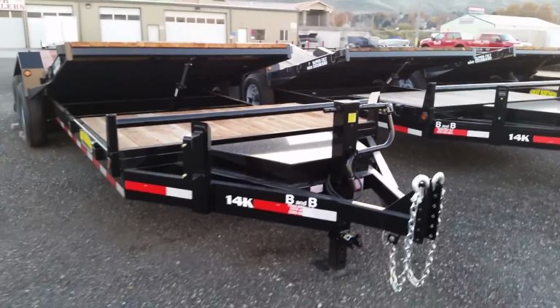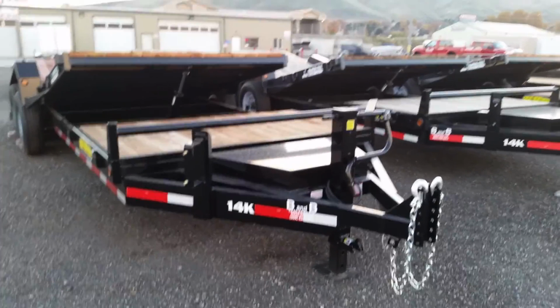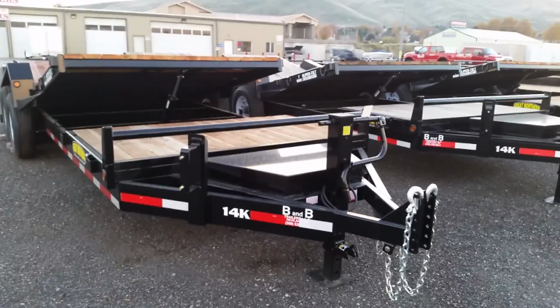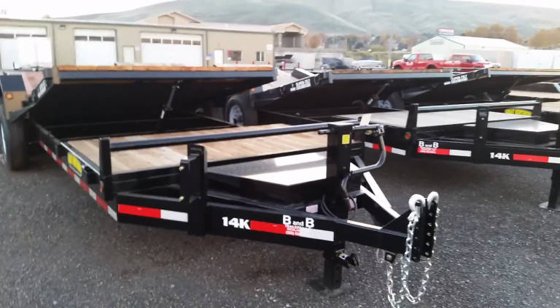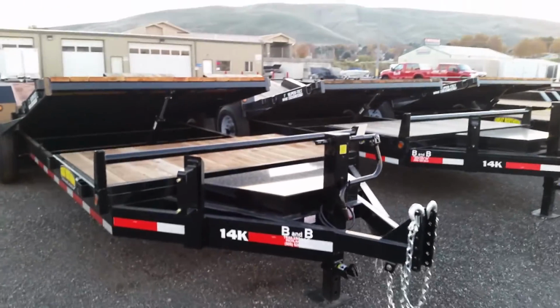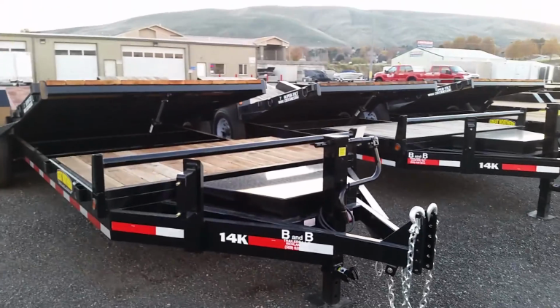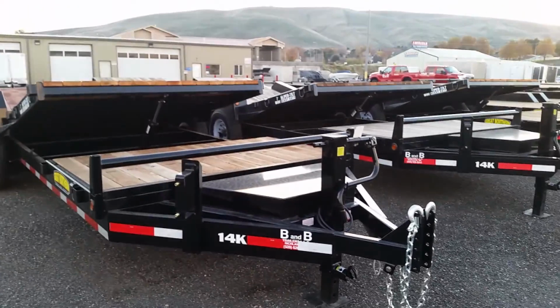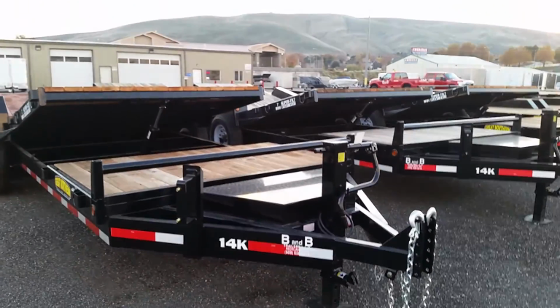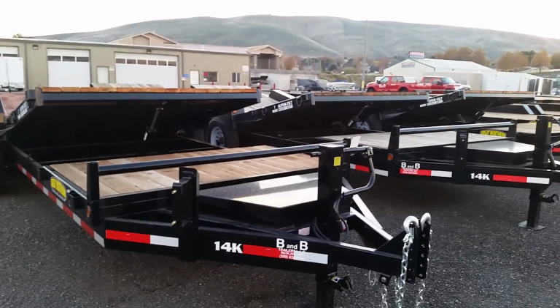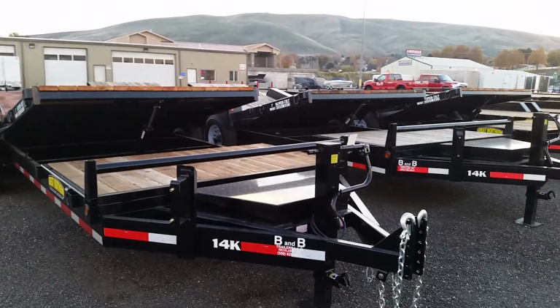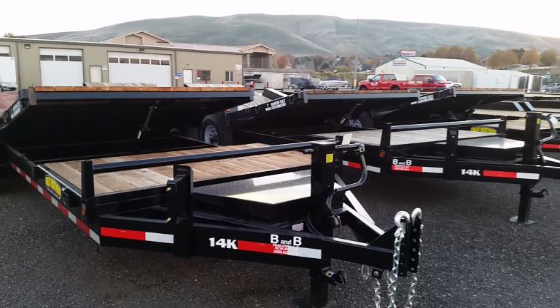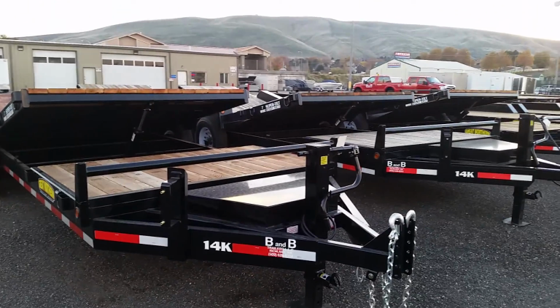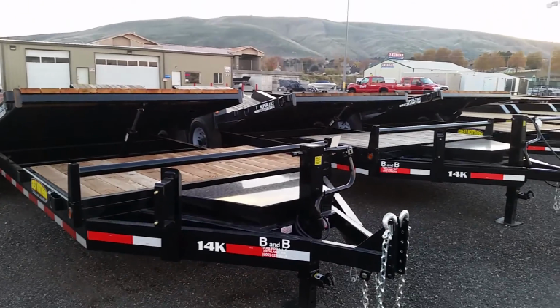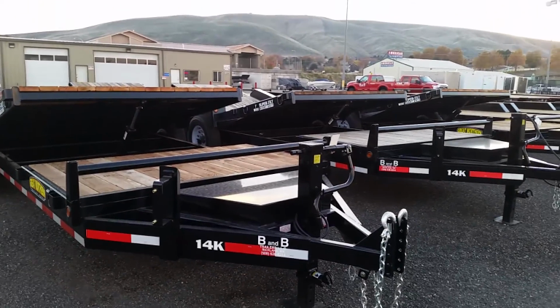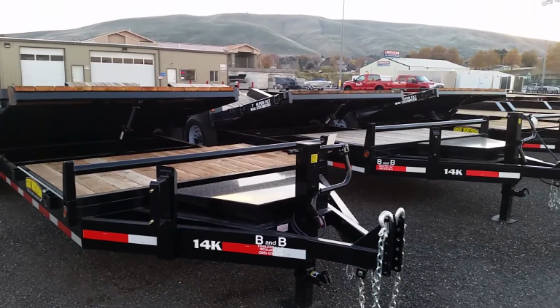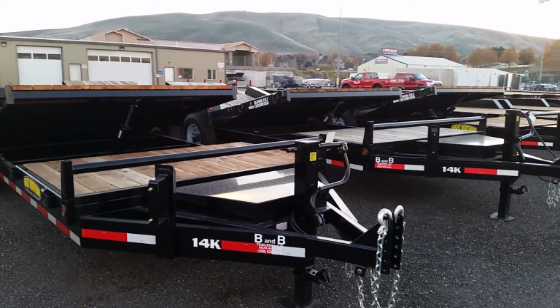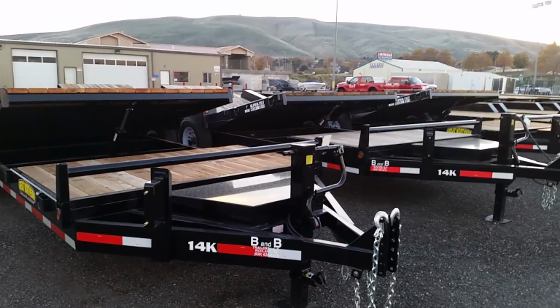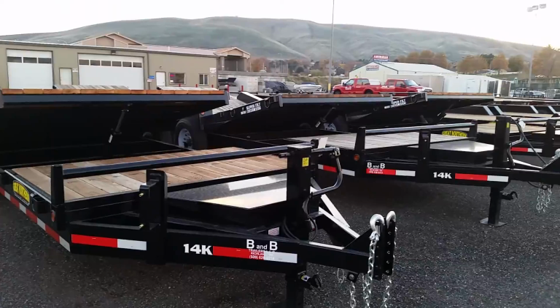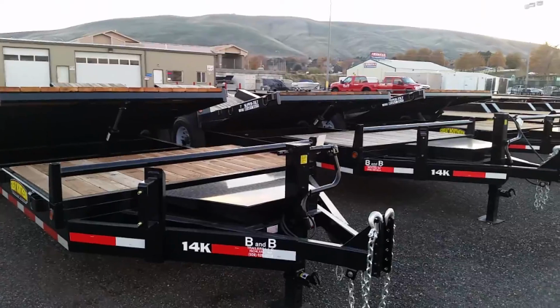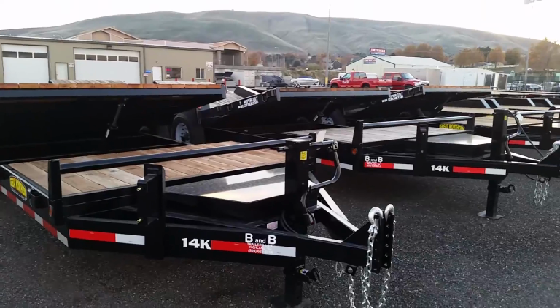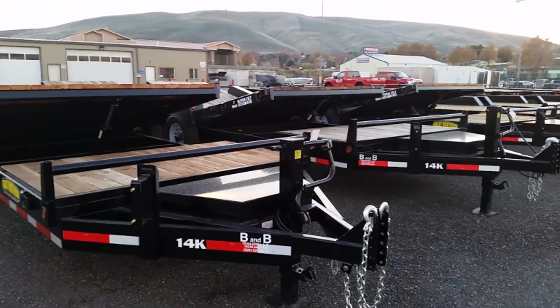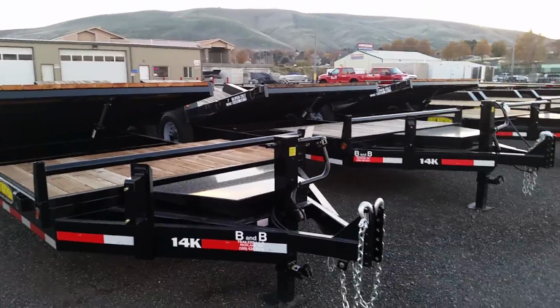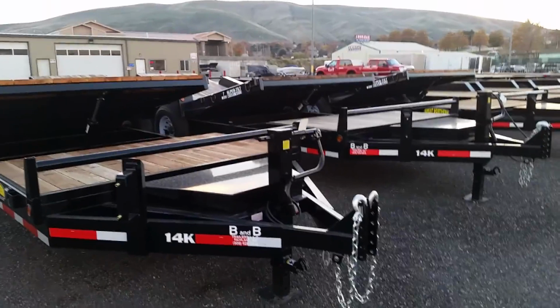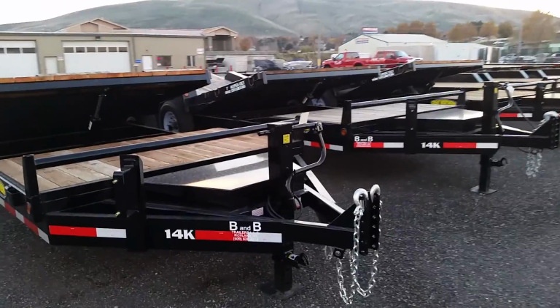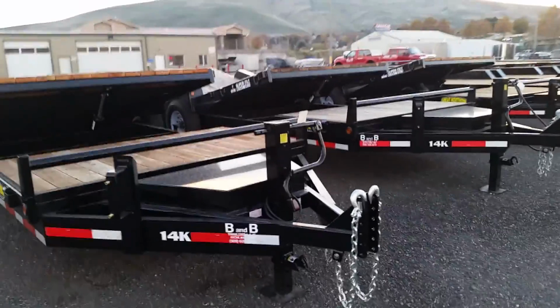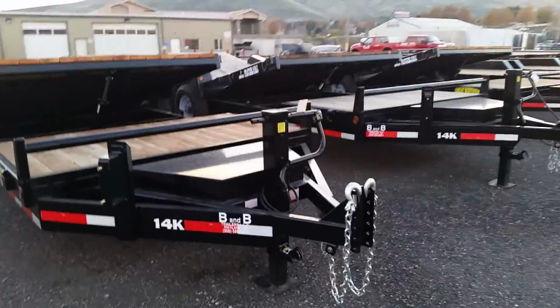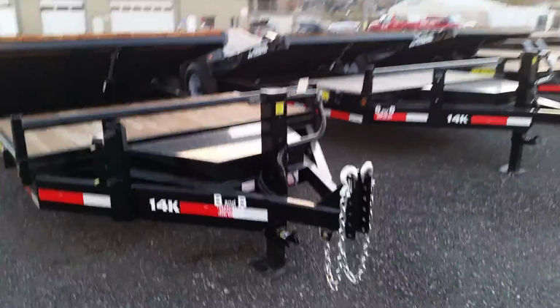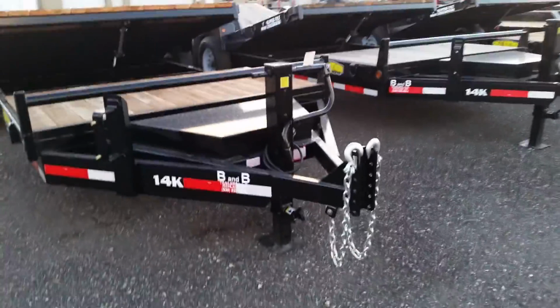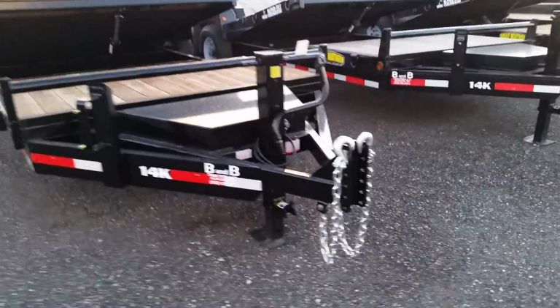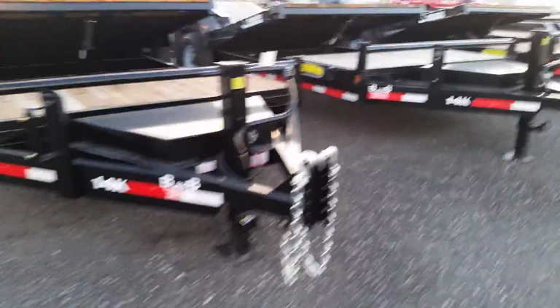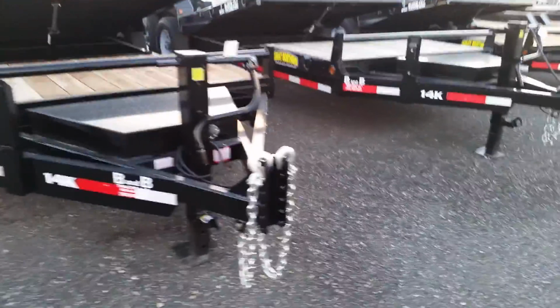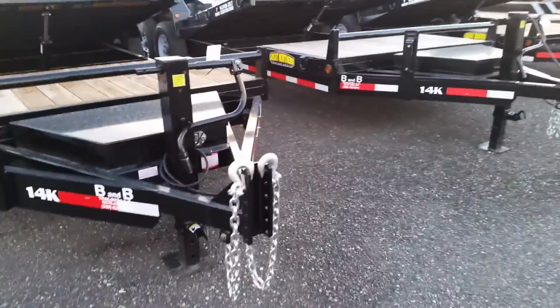Here at B&B Trailers today, I'll be showing you a 20-foot 14k Great Northern Tilt Trailer. Let's start up at the front.